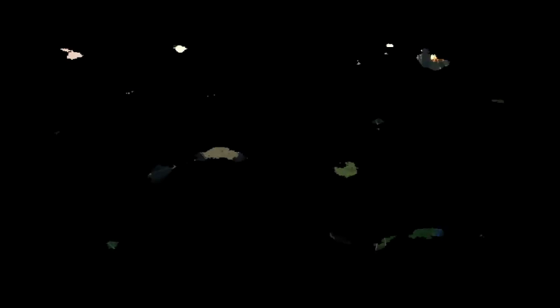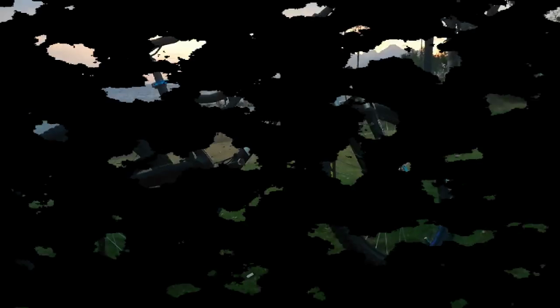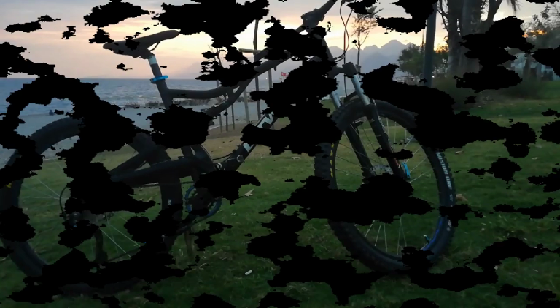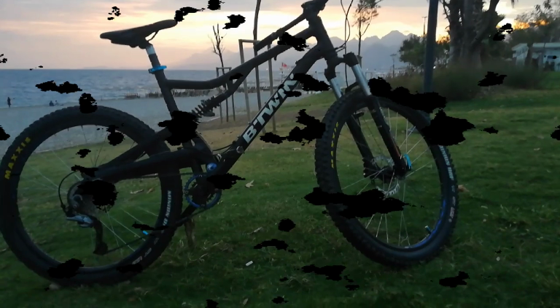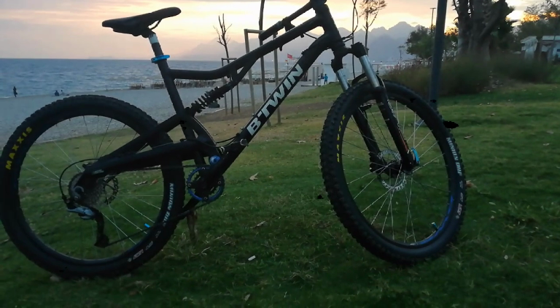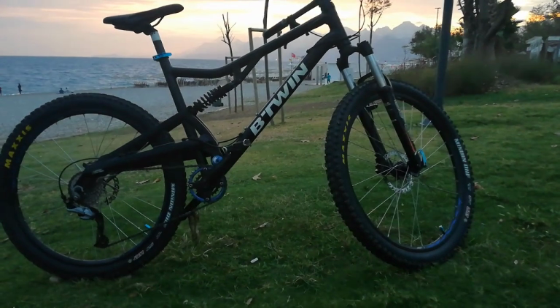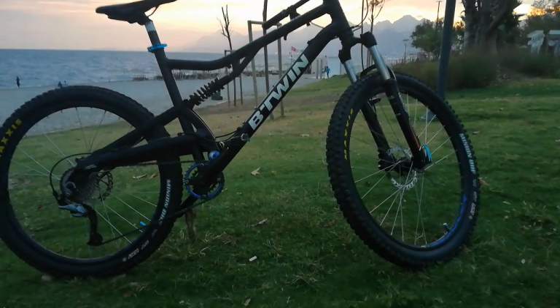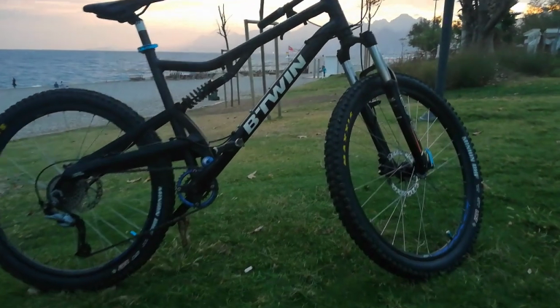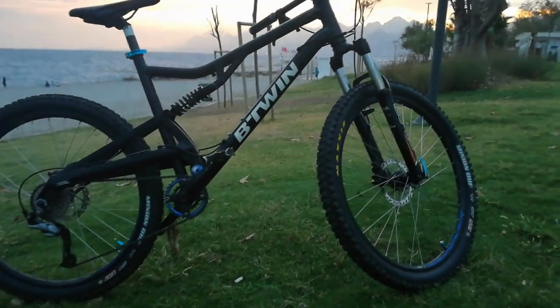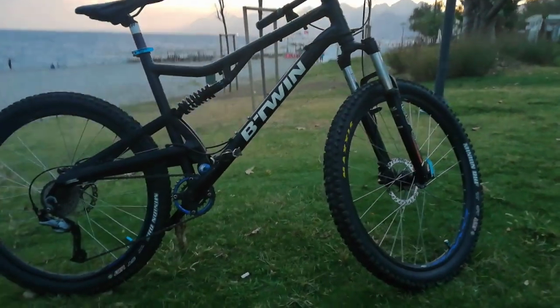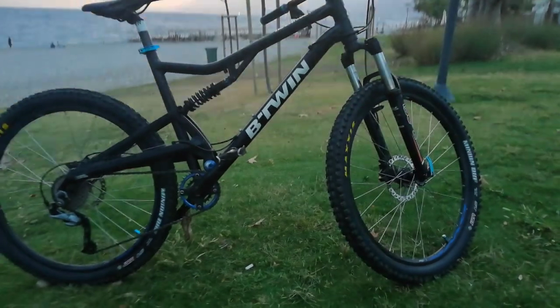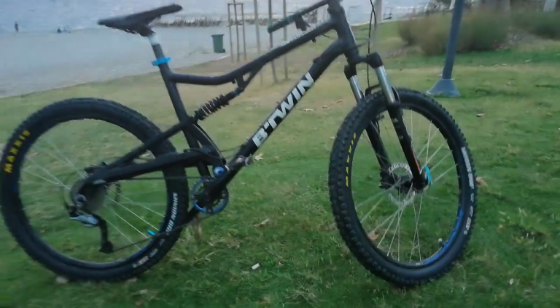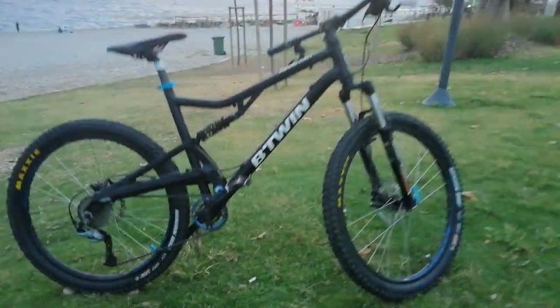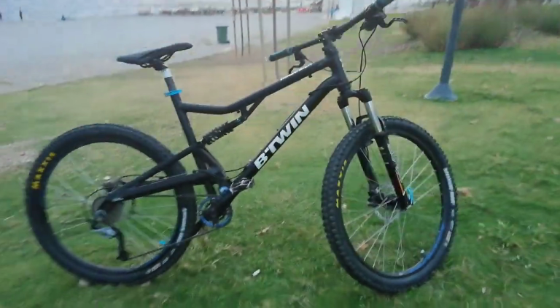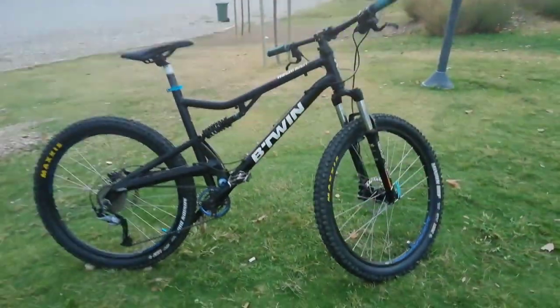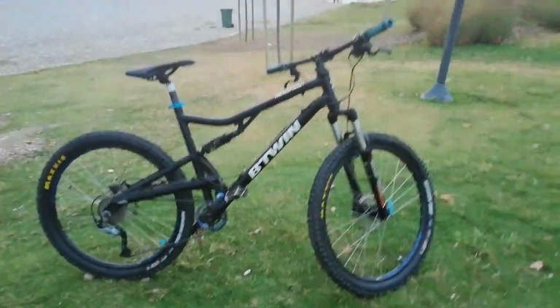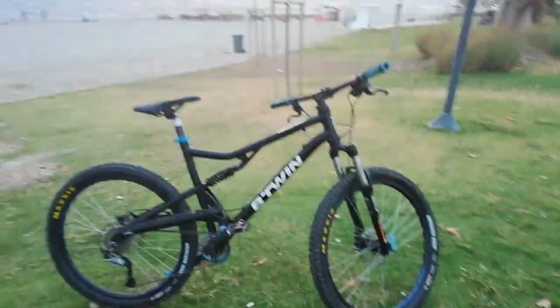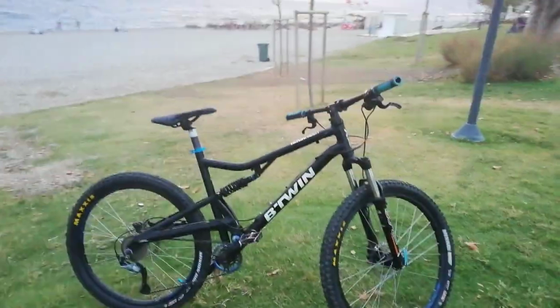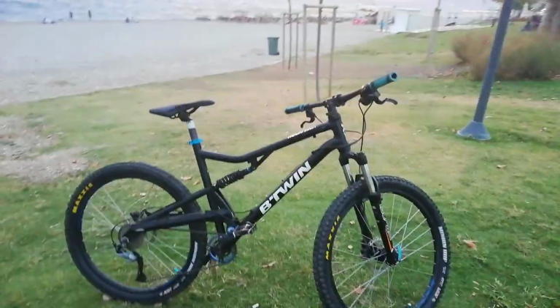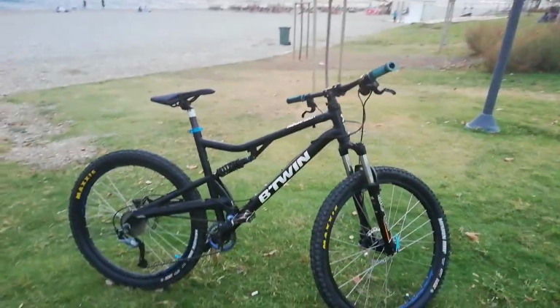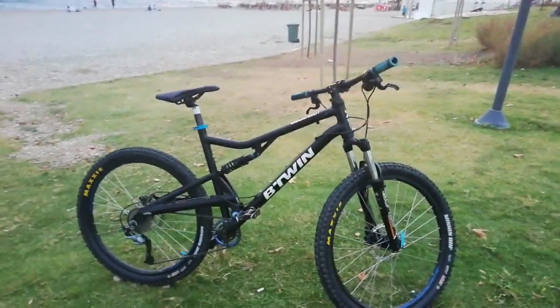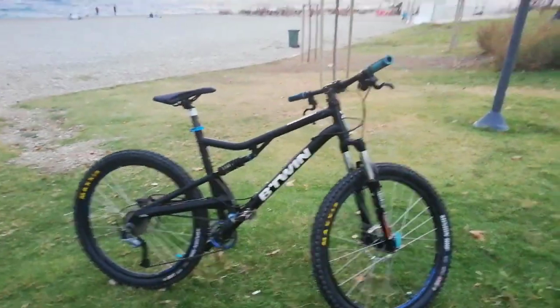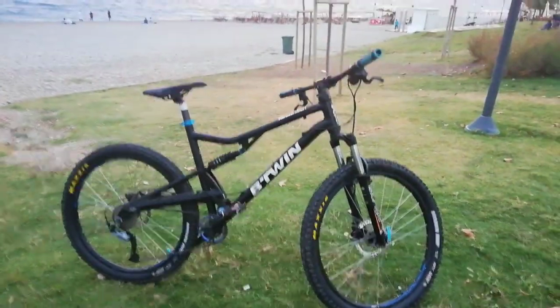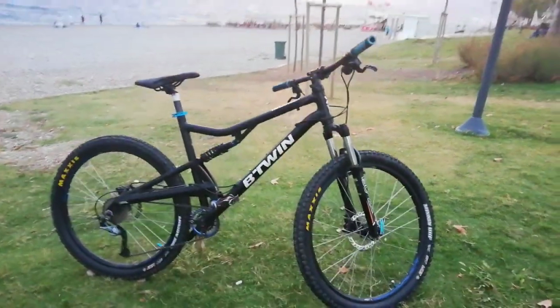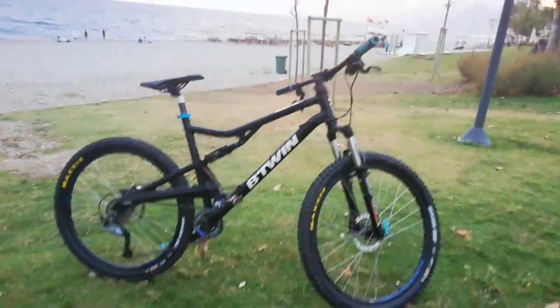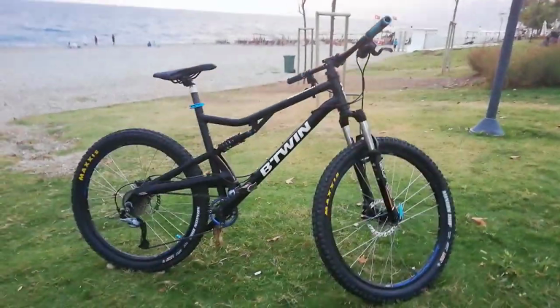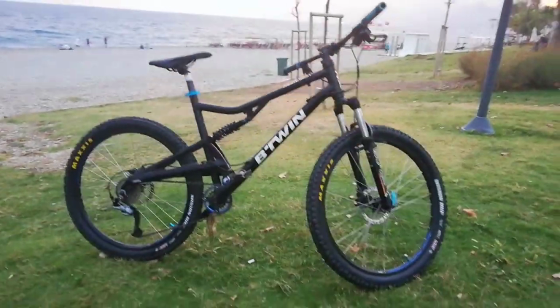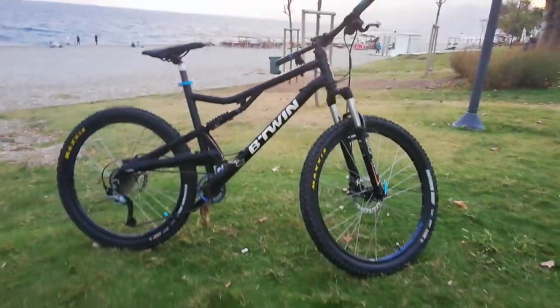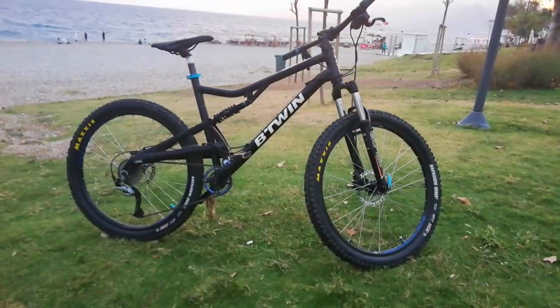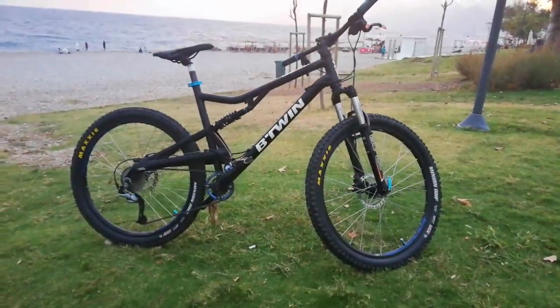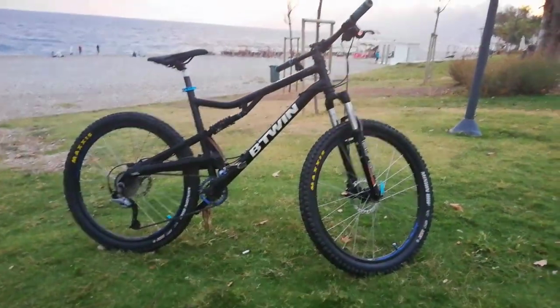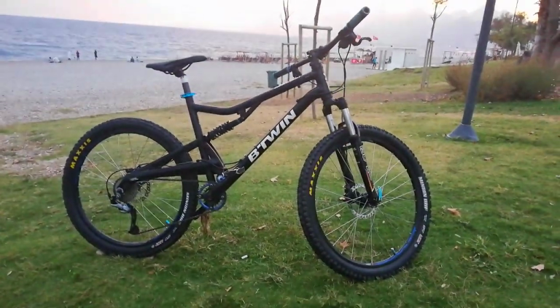Hello, today I will talk to you about the Btwin Rockrider 500S bicycle.